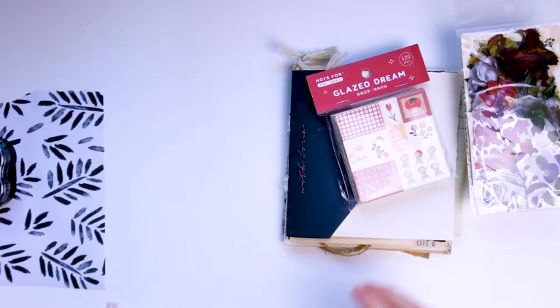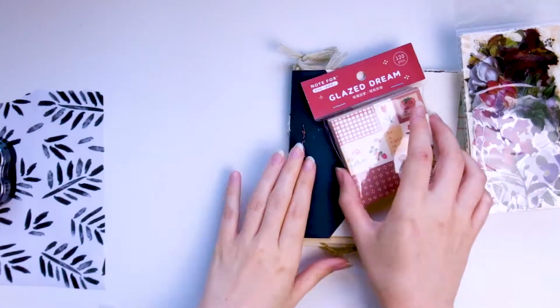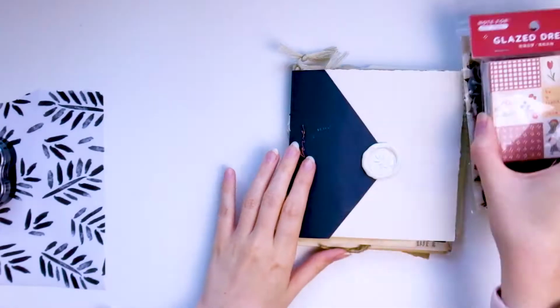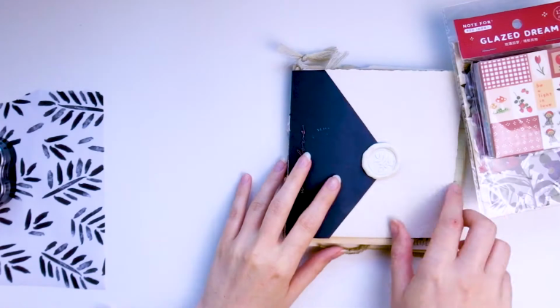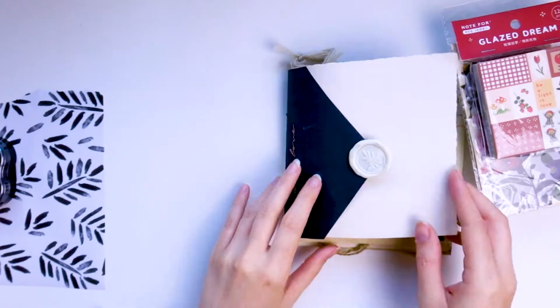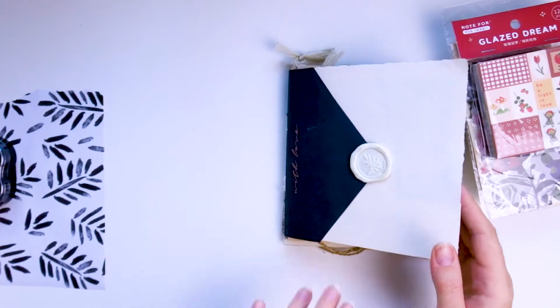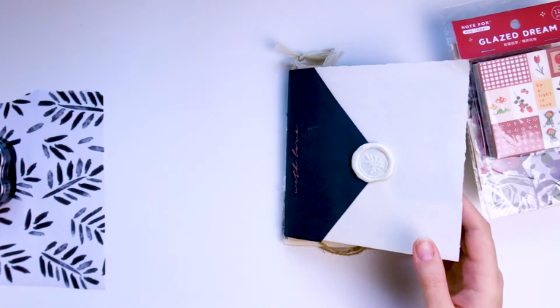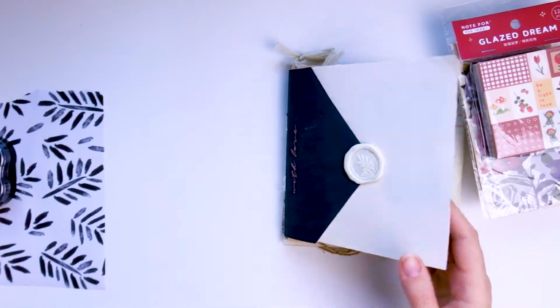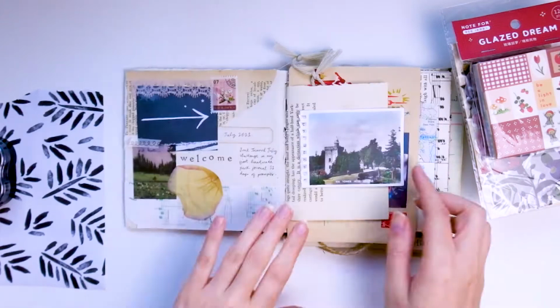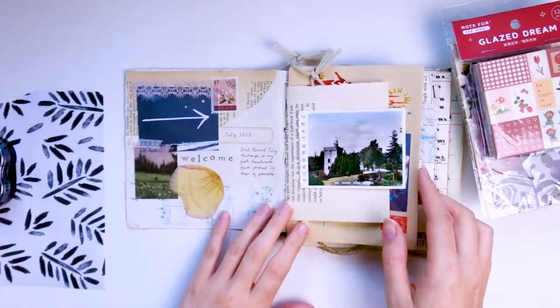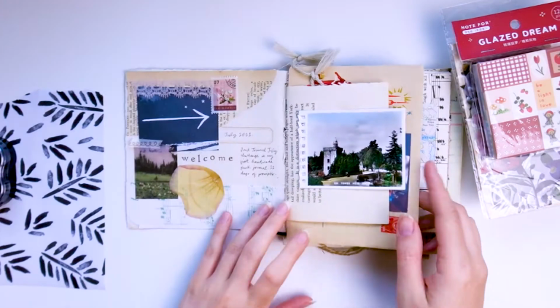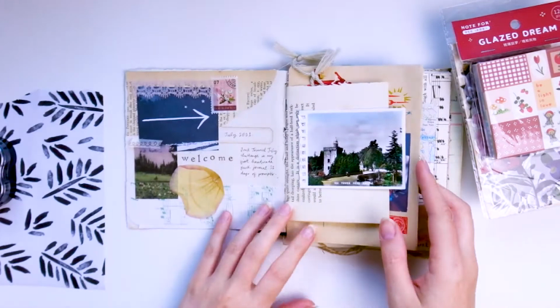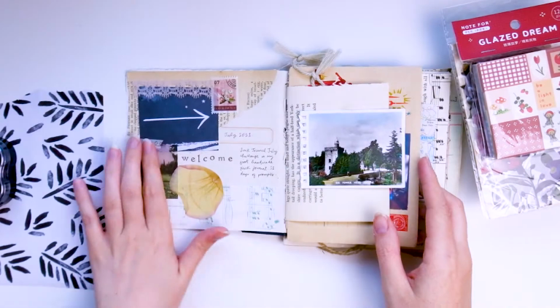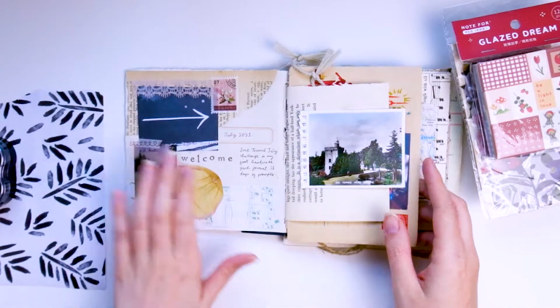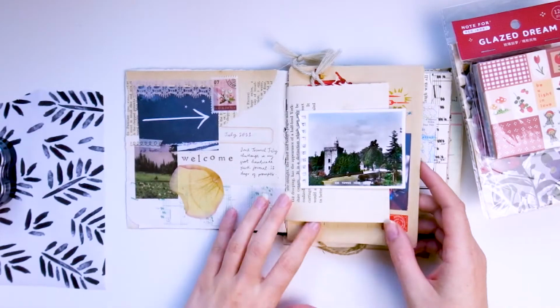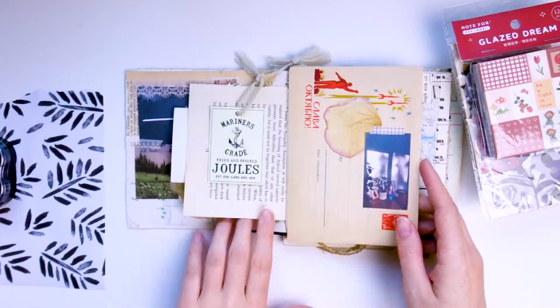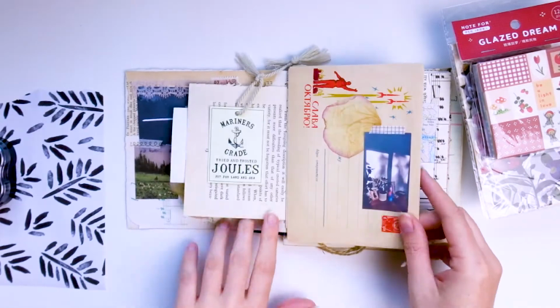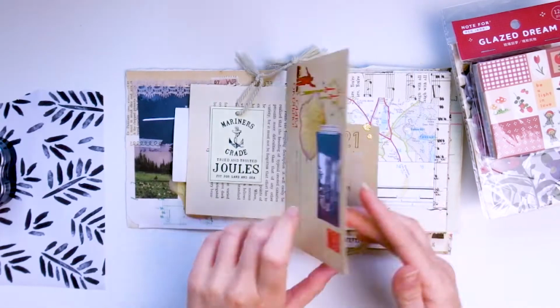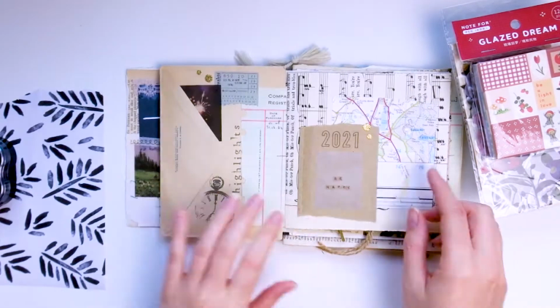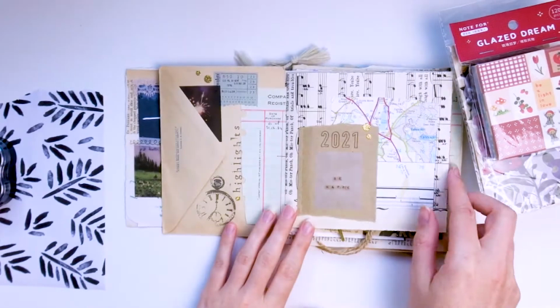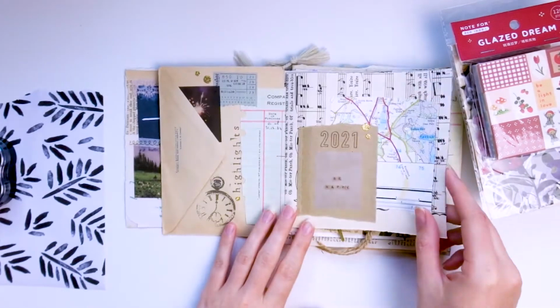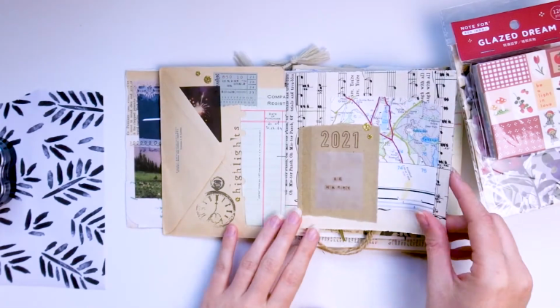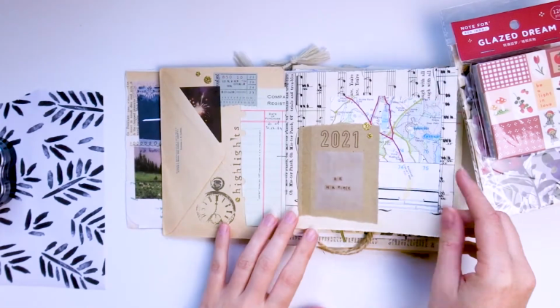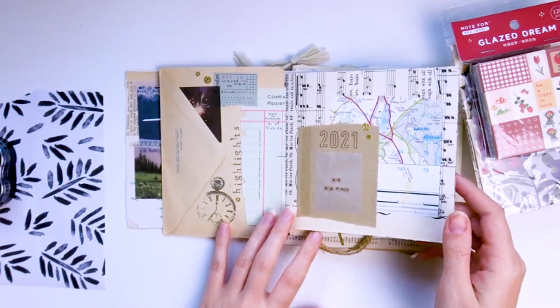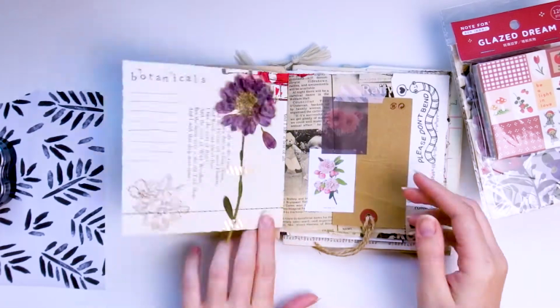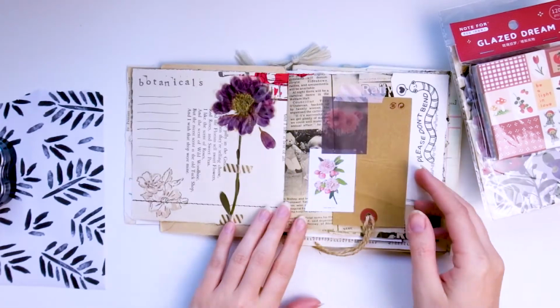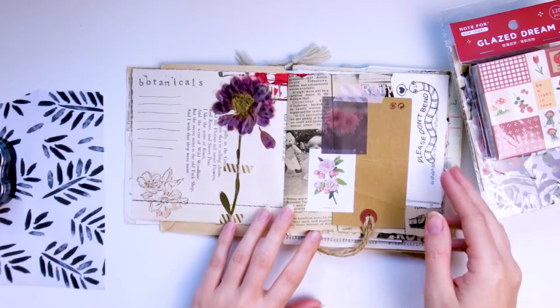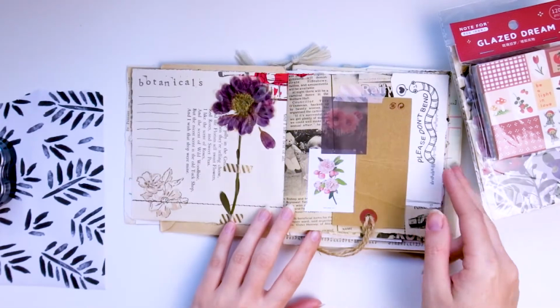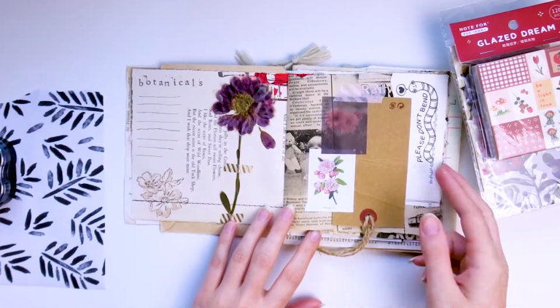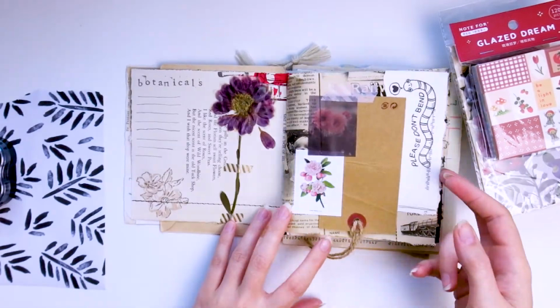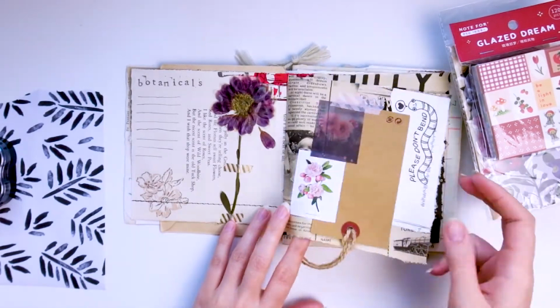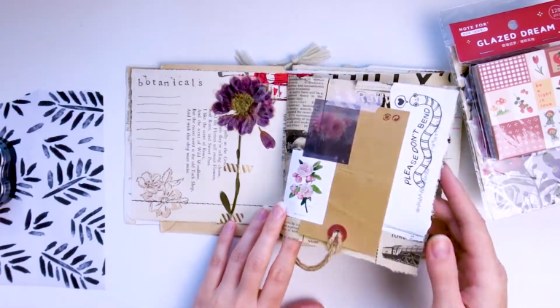Hello! Today I'm back and taking a break from all the painting videos by sharing a junk journal video.